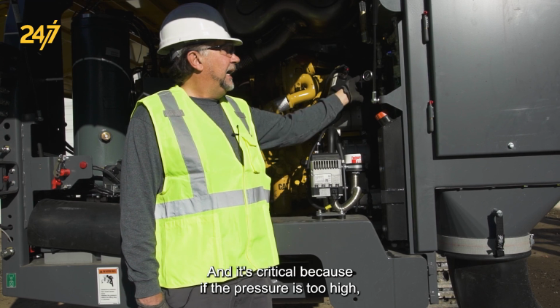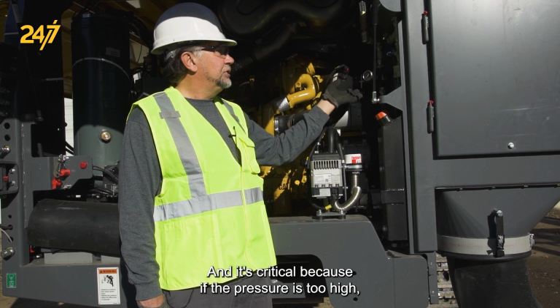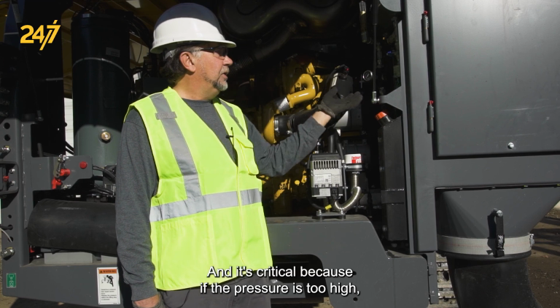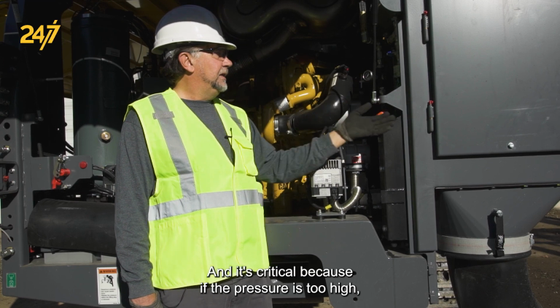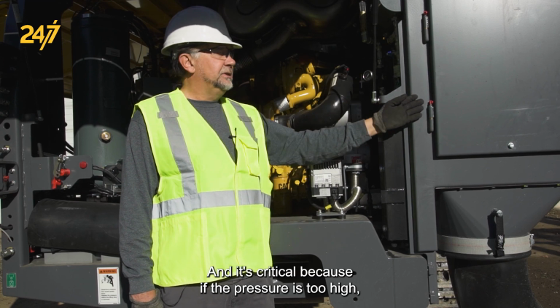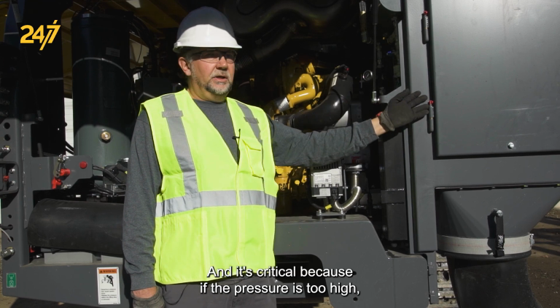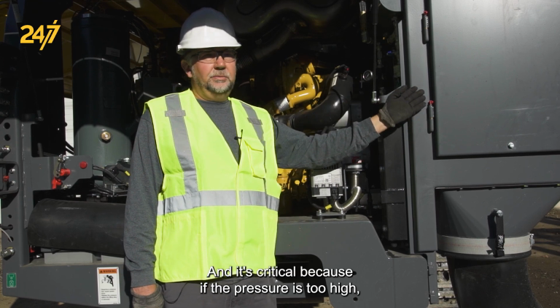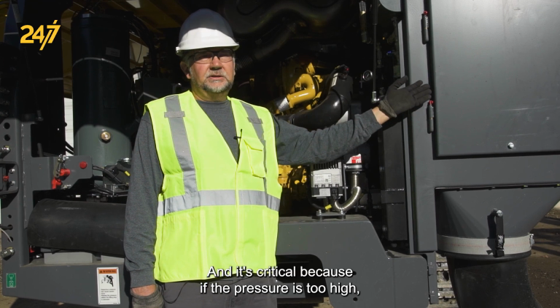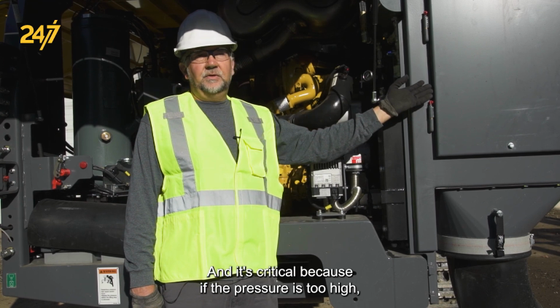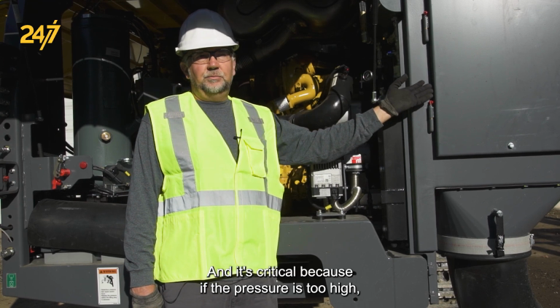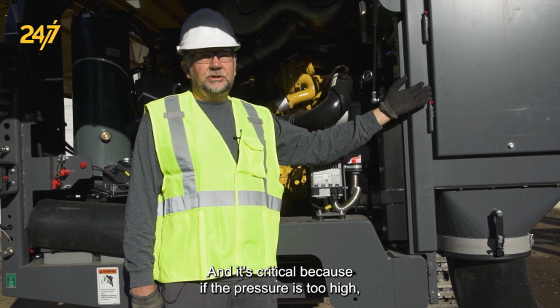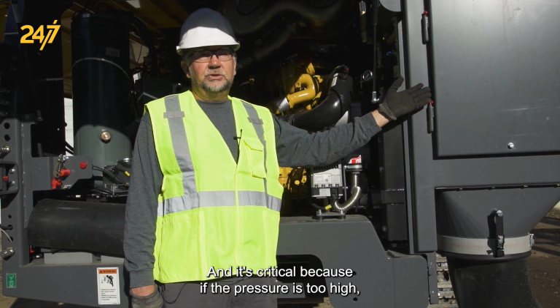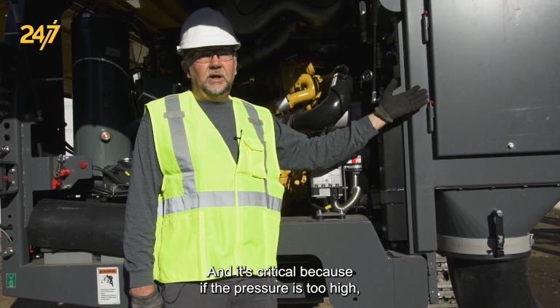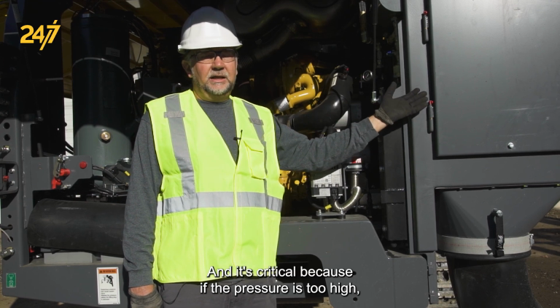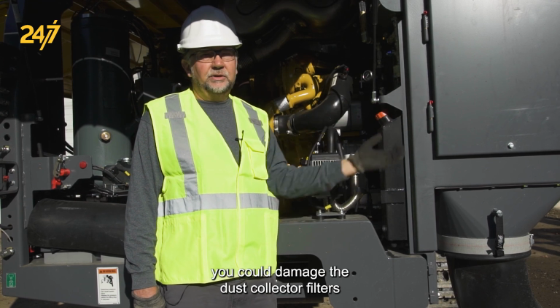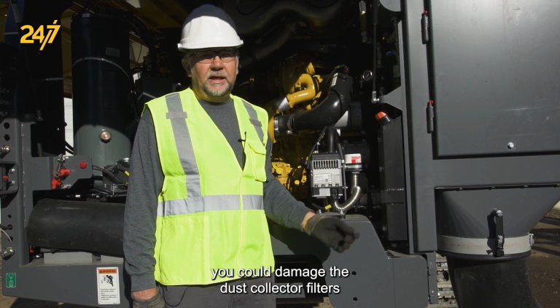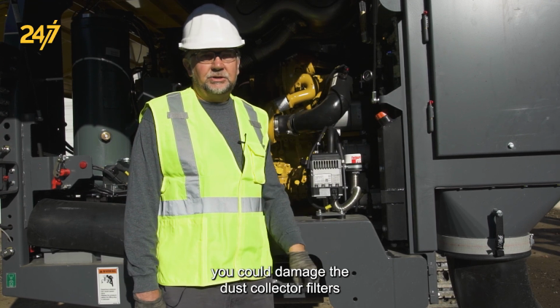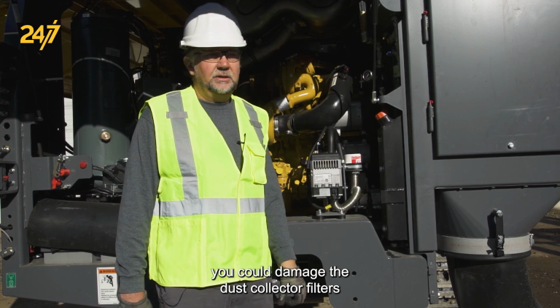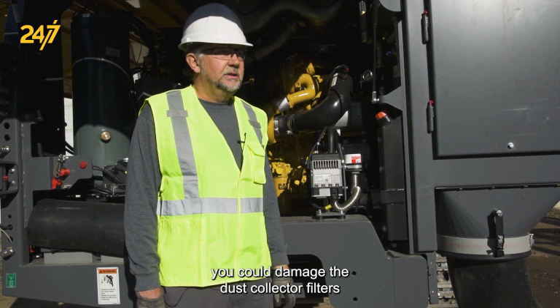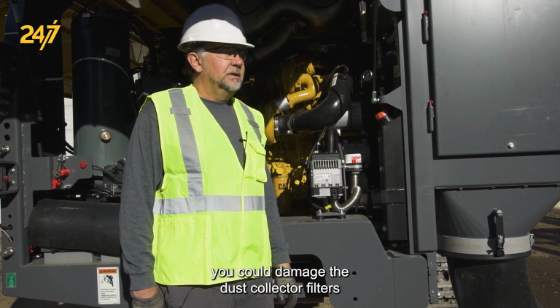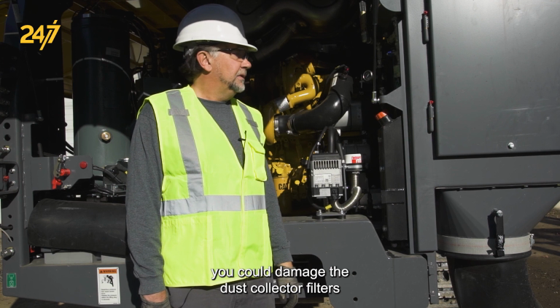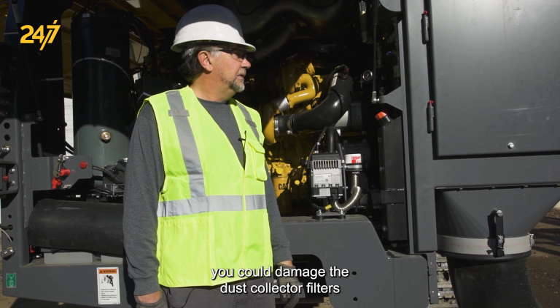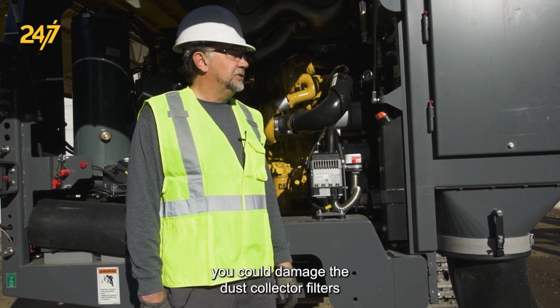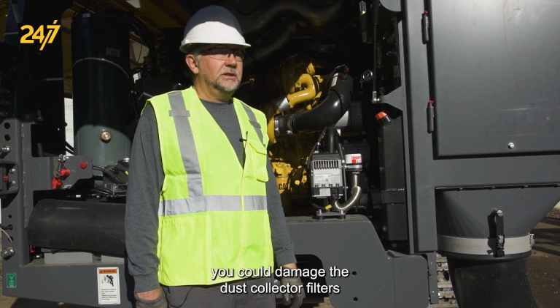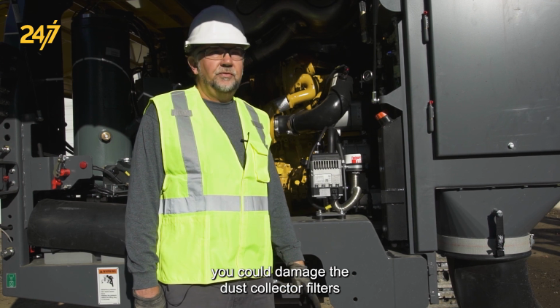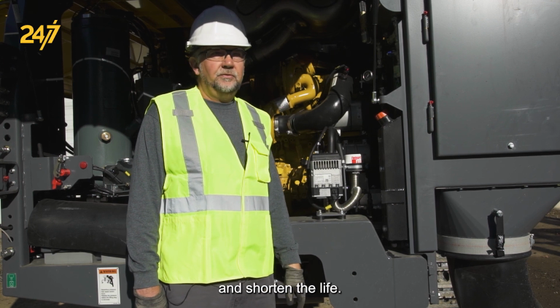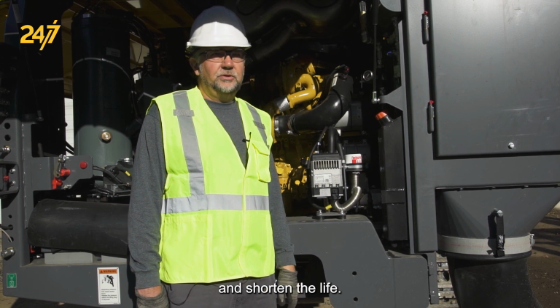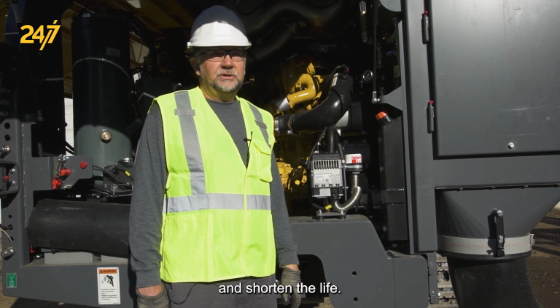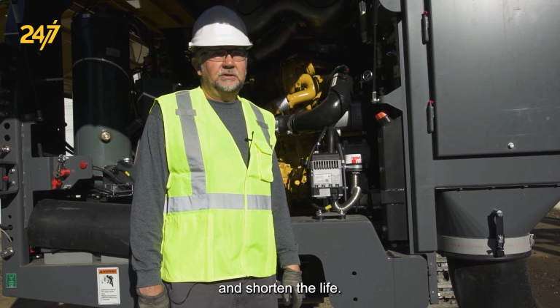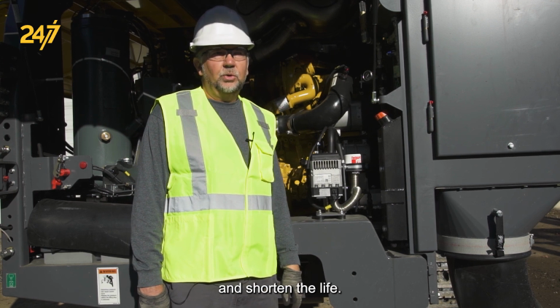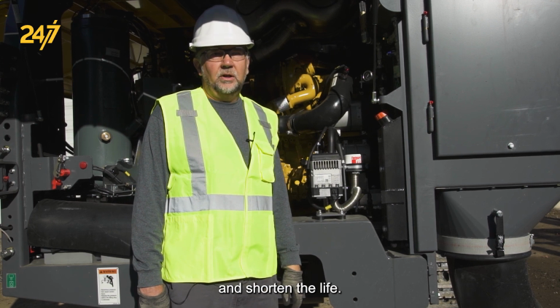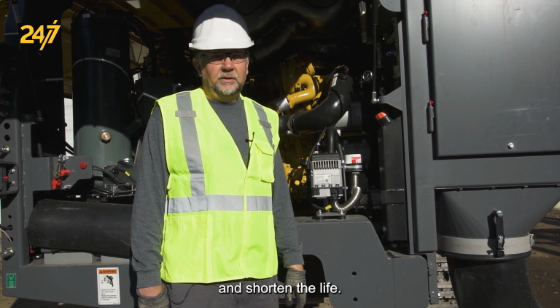It's critical because if the pressure is too high, you could damage the dust collector filters and shorten their life.